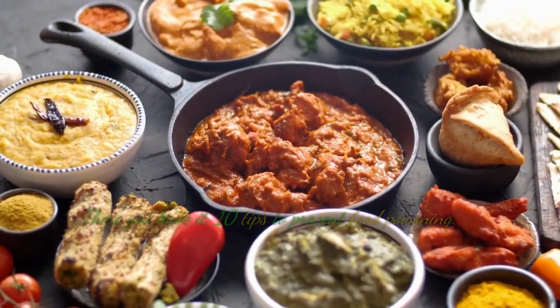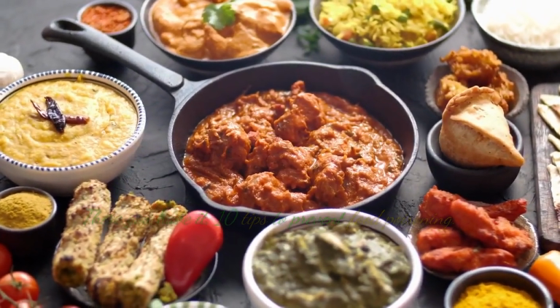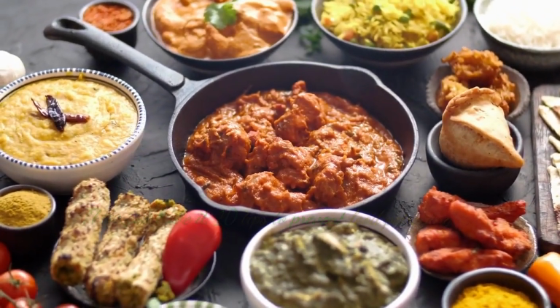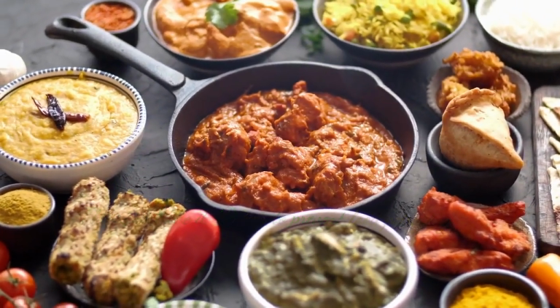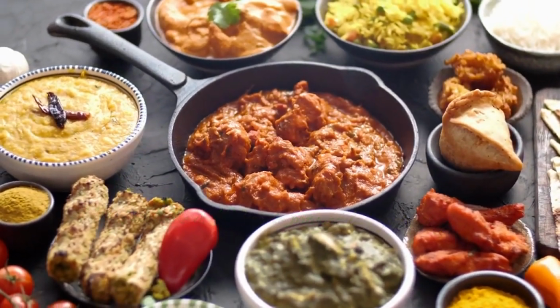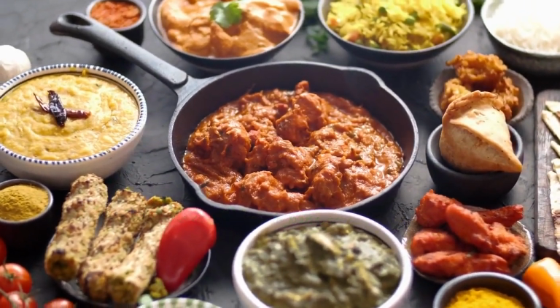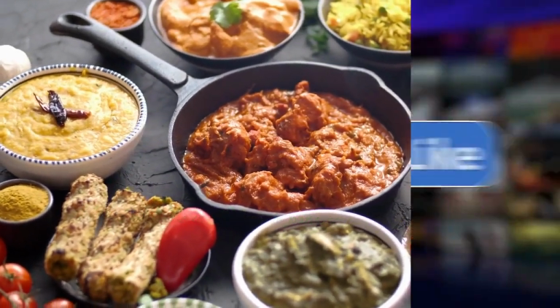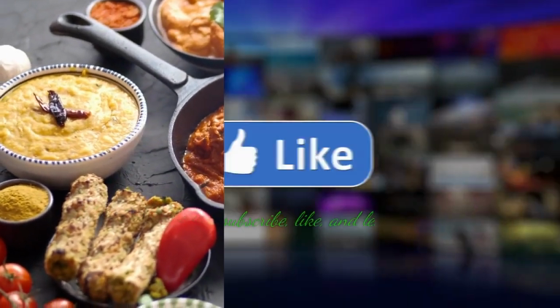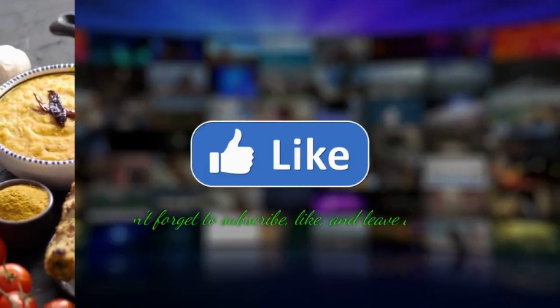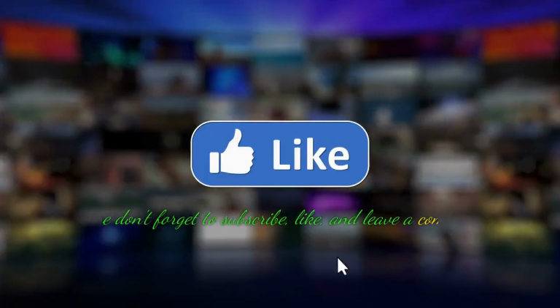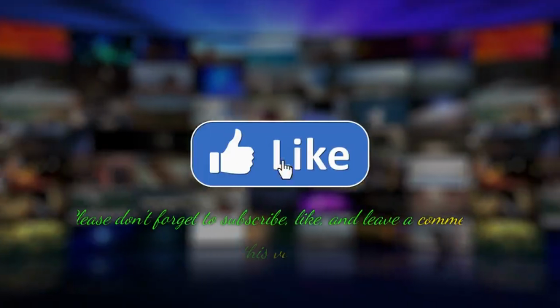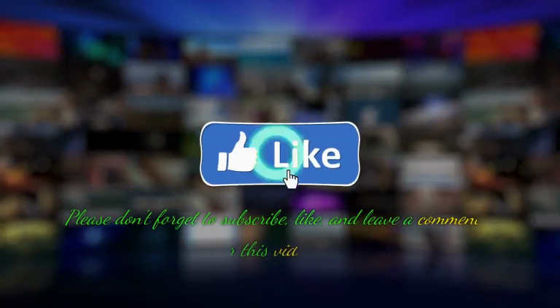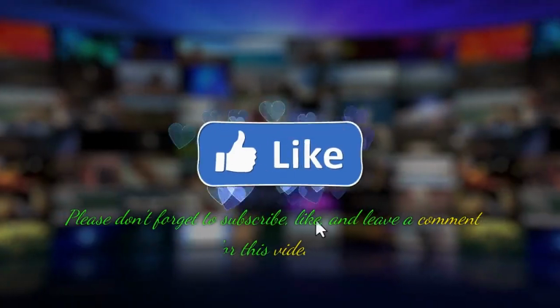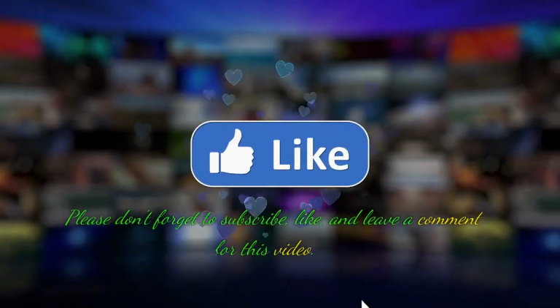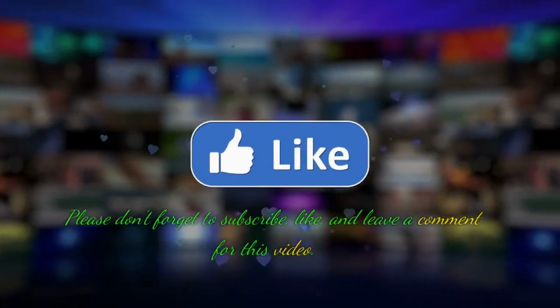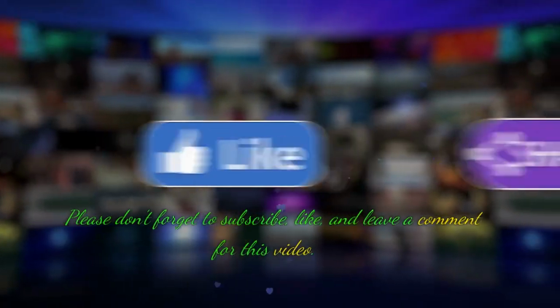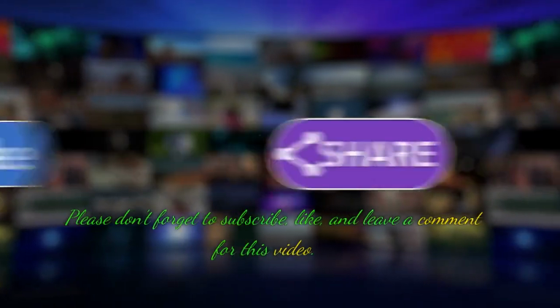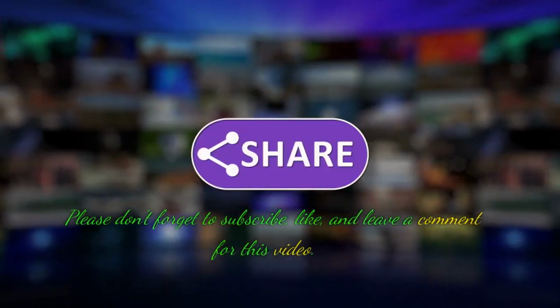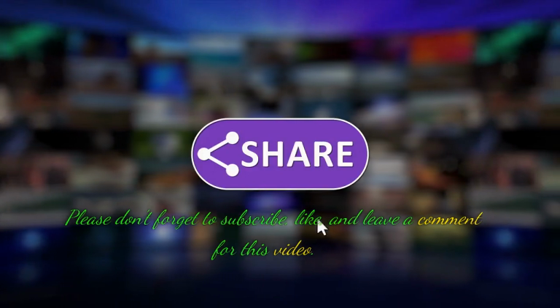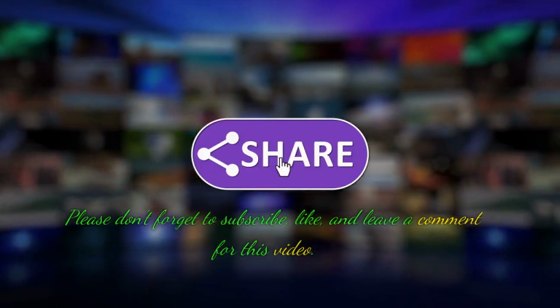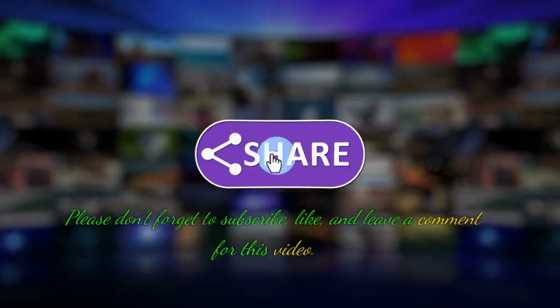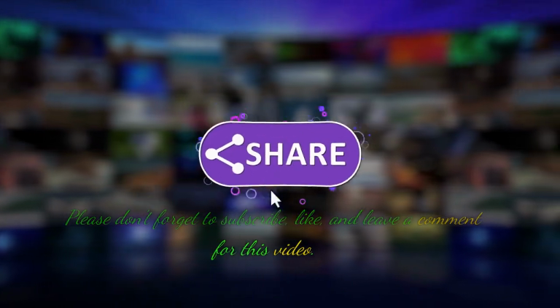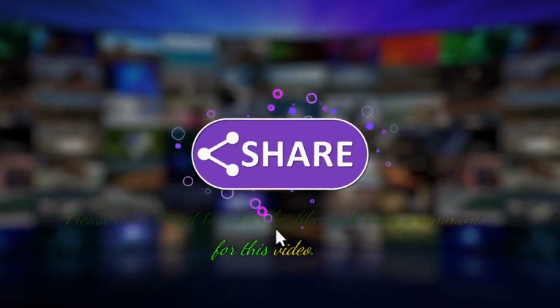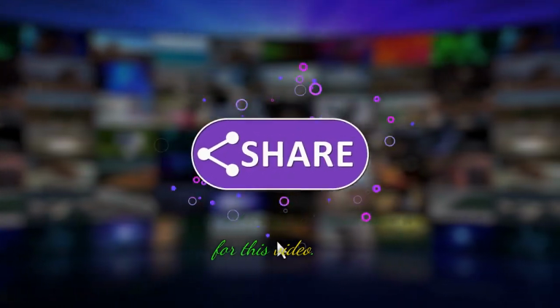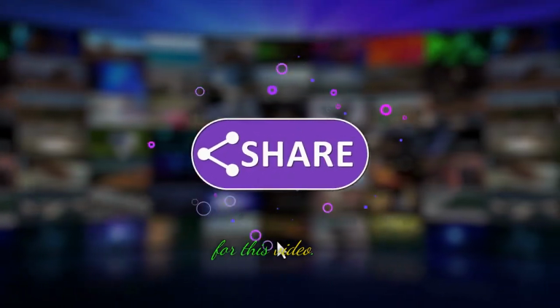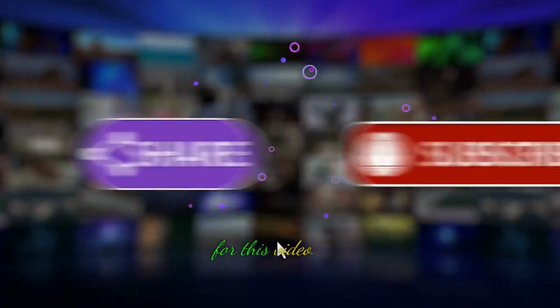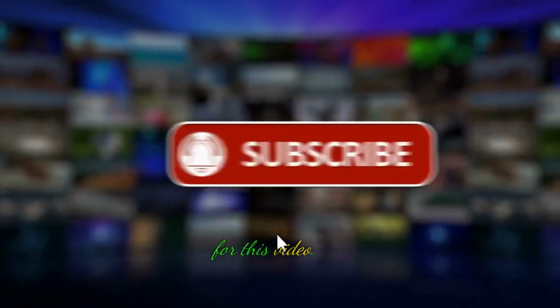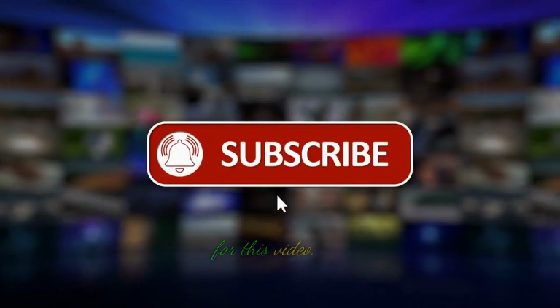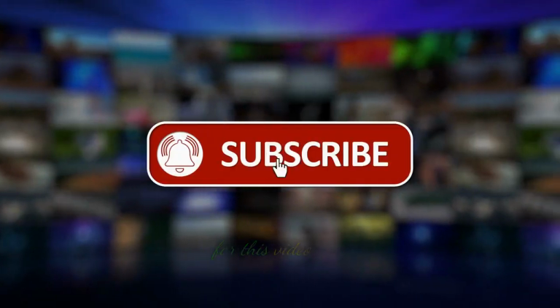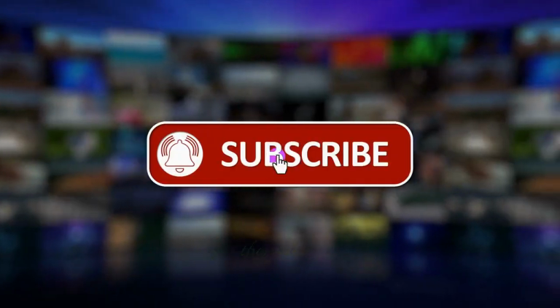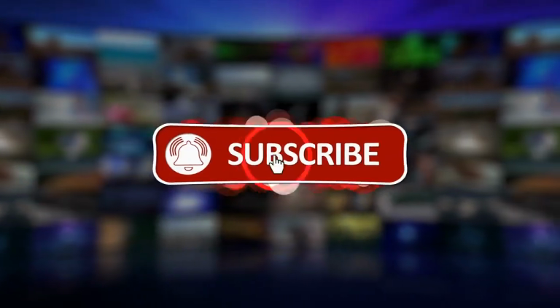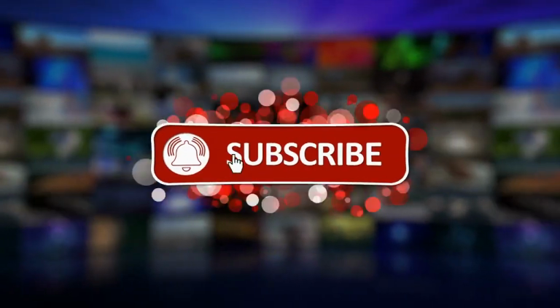Please don't forget to subscribe, like, and leave a comment for this video. Thank you.